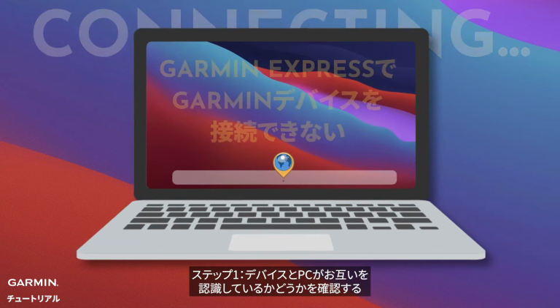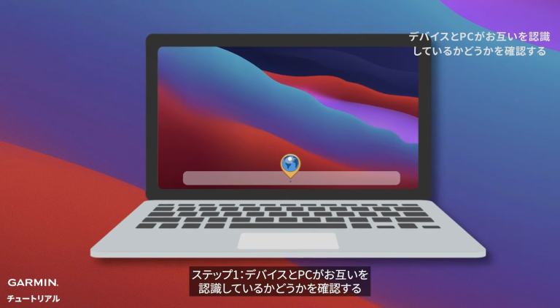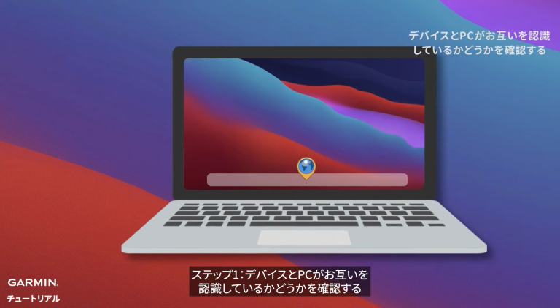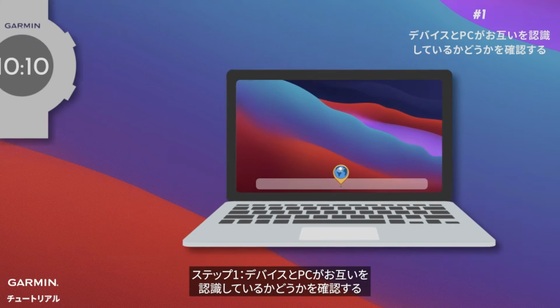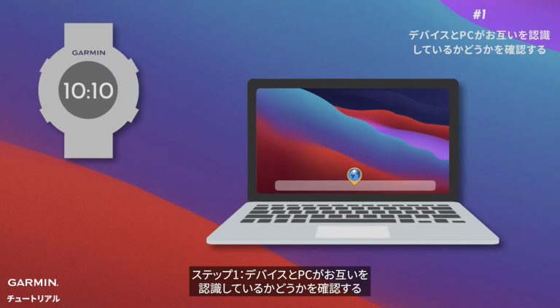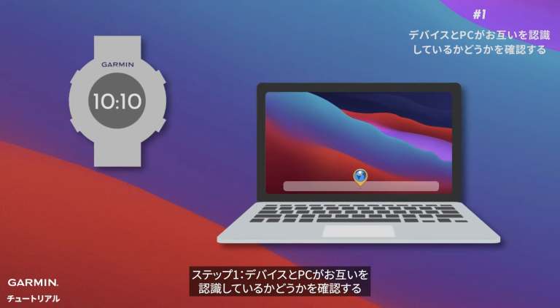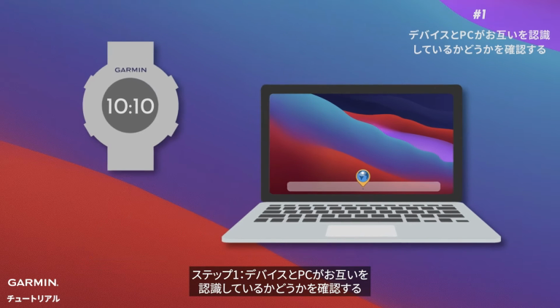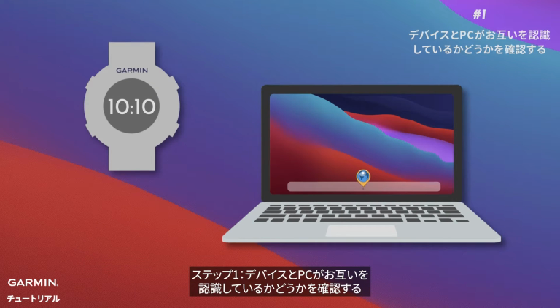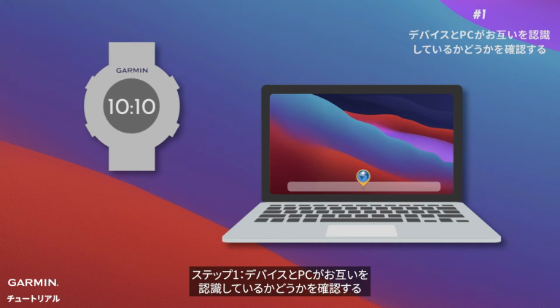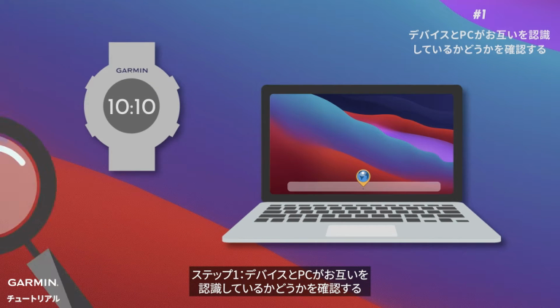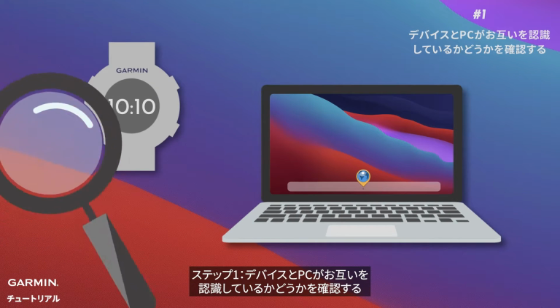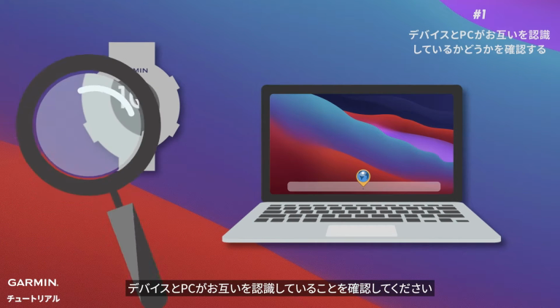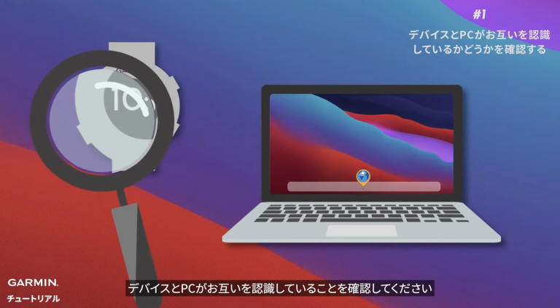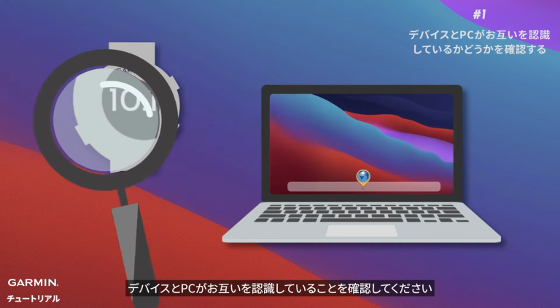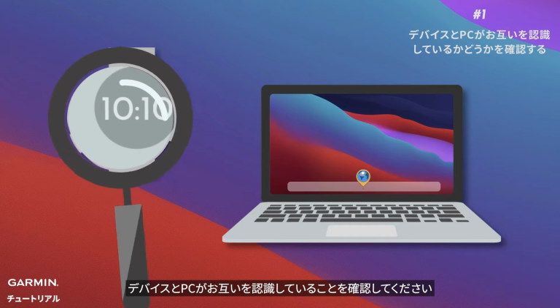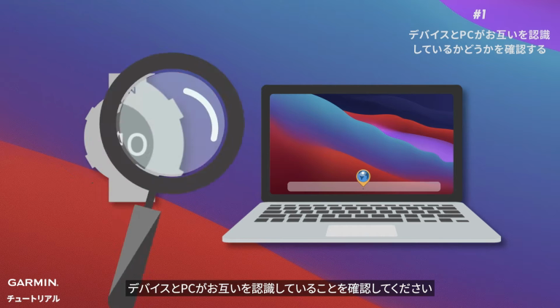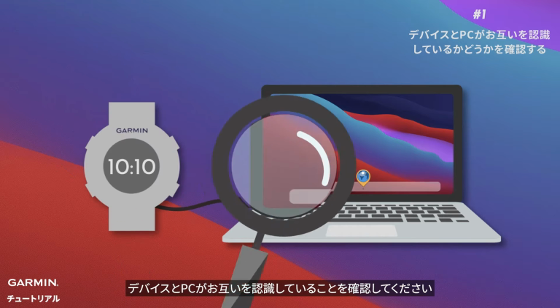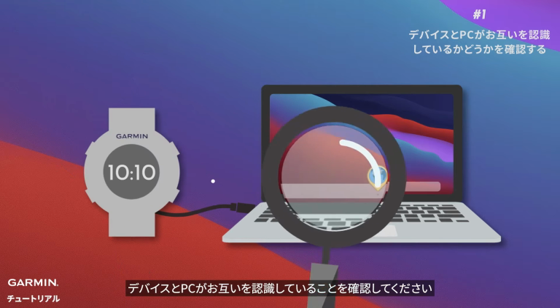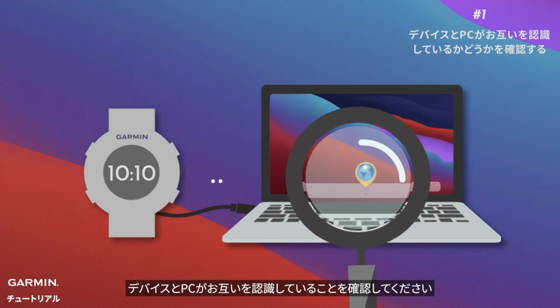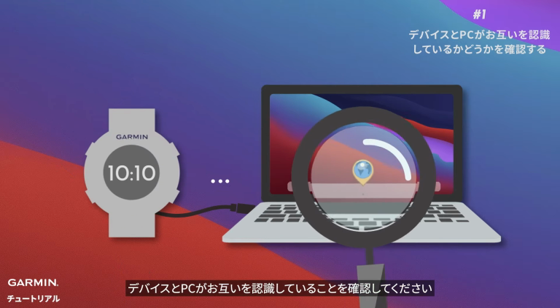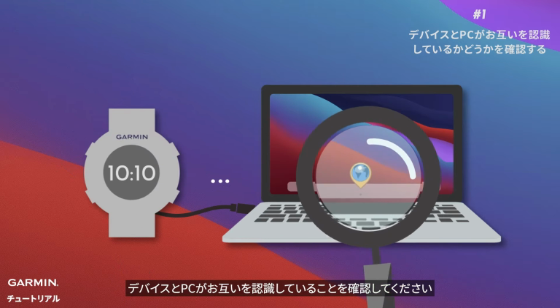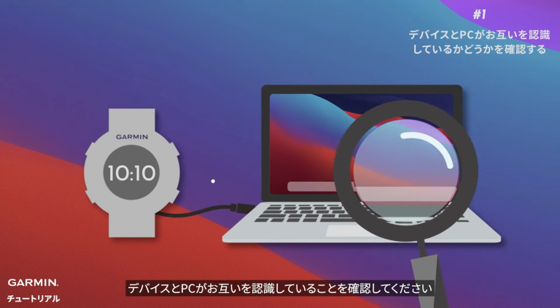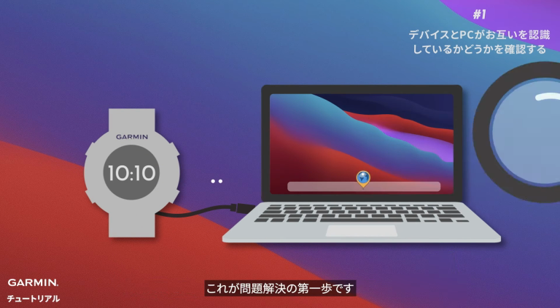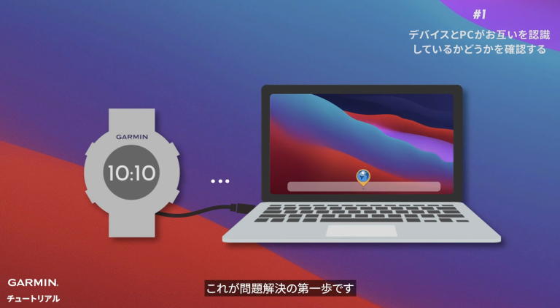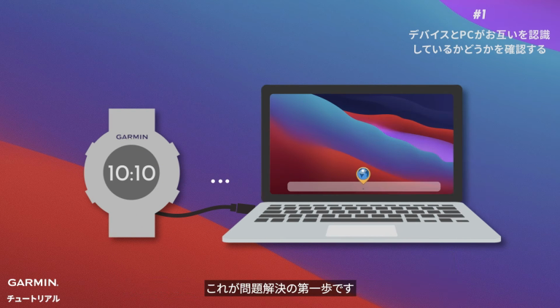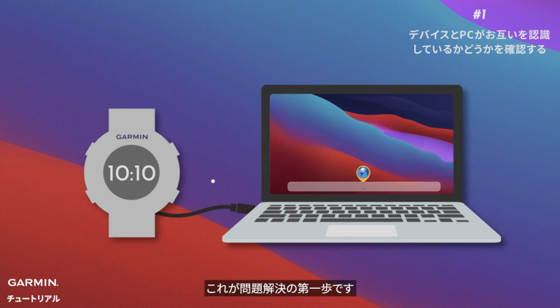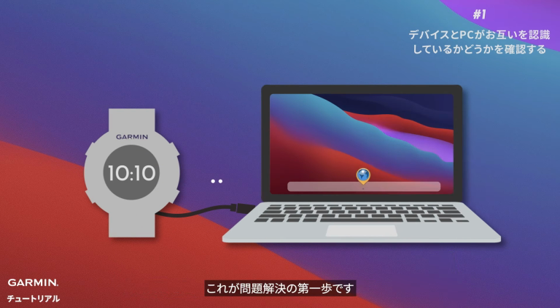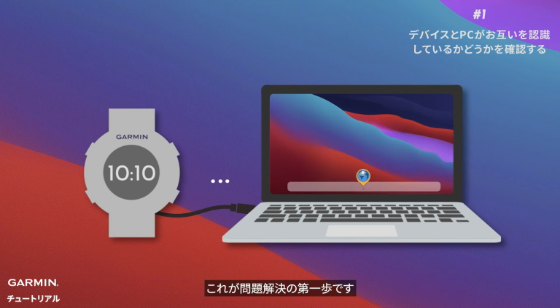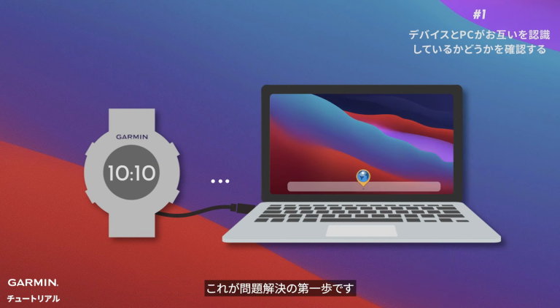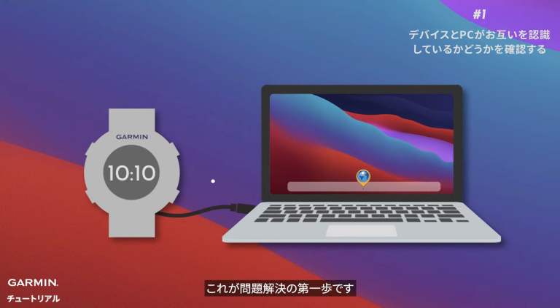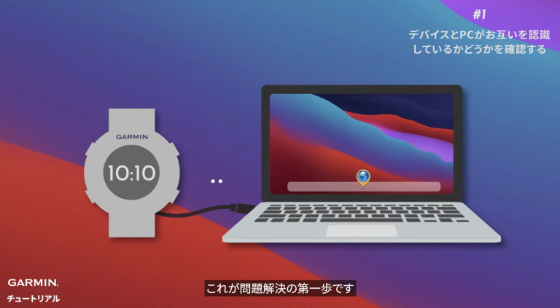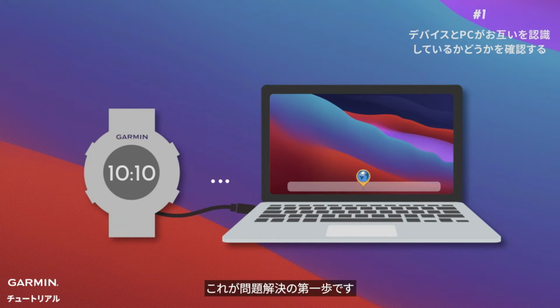Step one: check watch-computer recognition. Make sure your watch and computer can see each other — it's the first step in solving the issue.